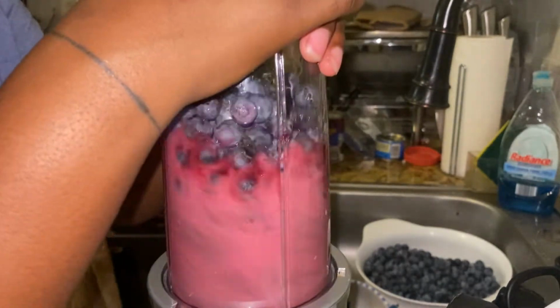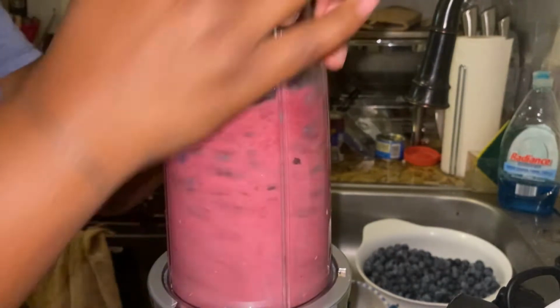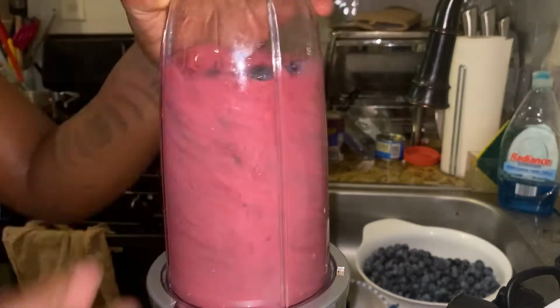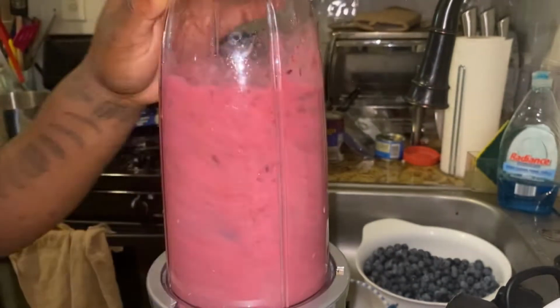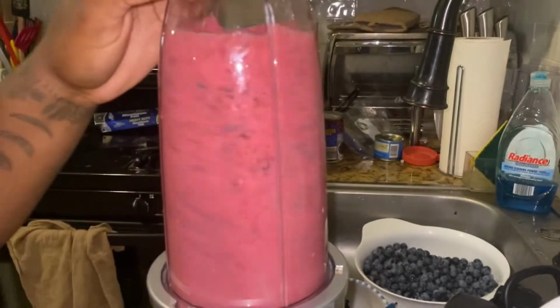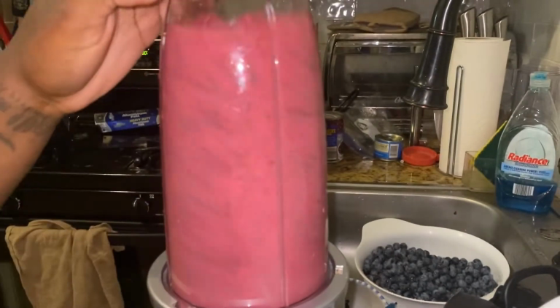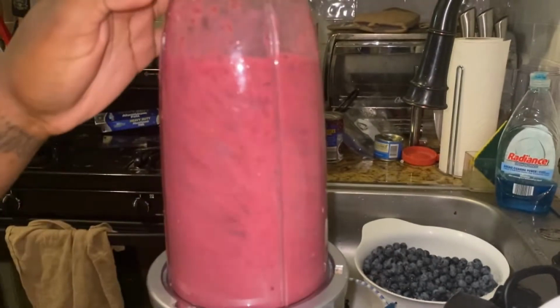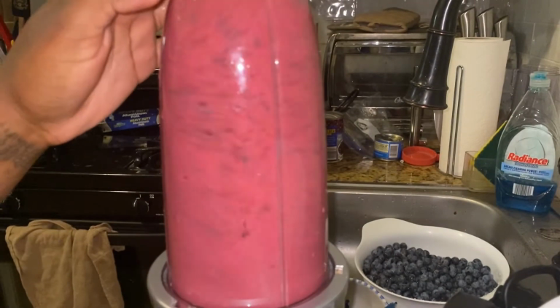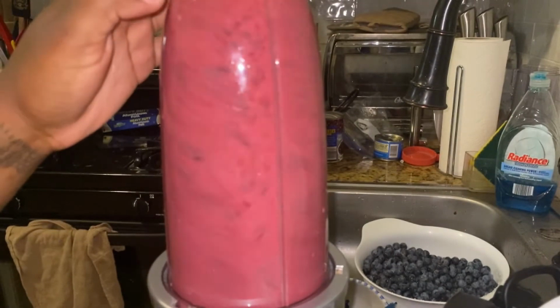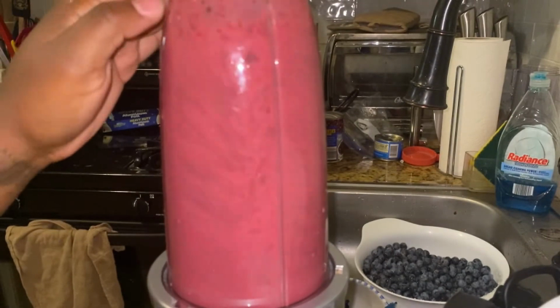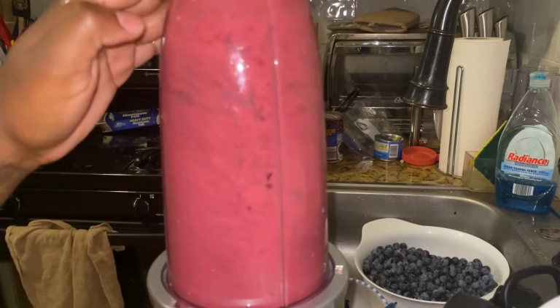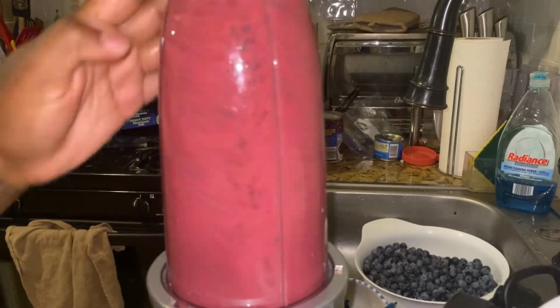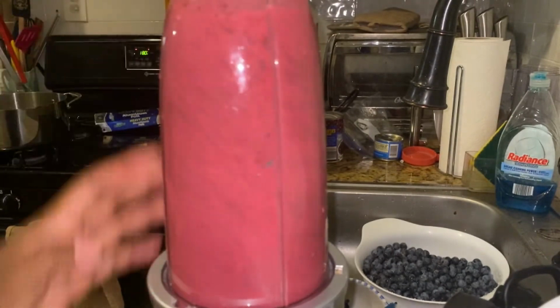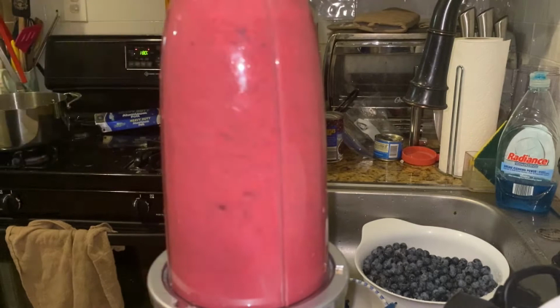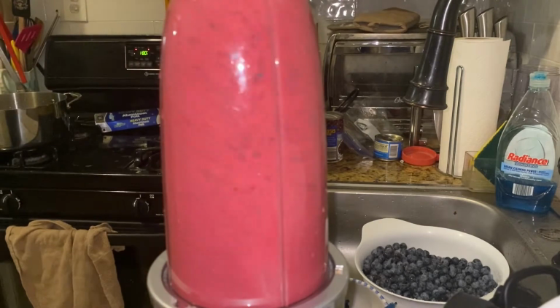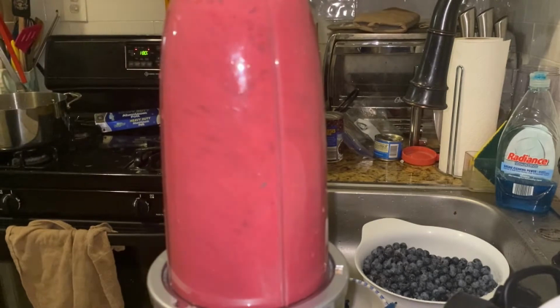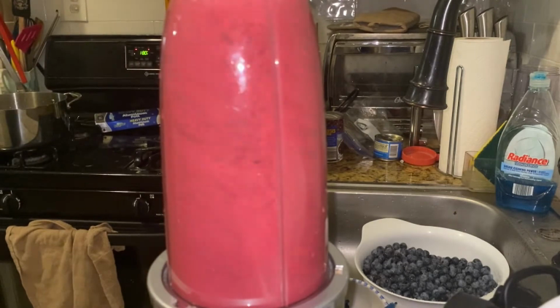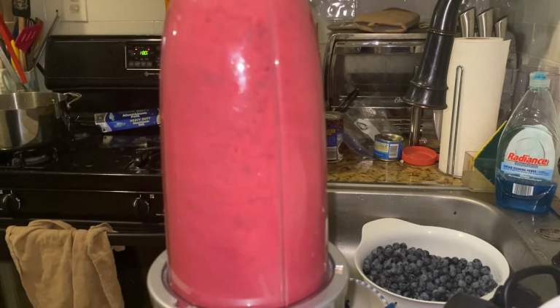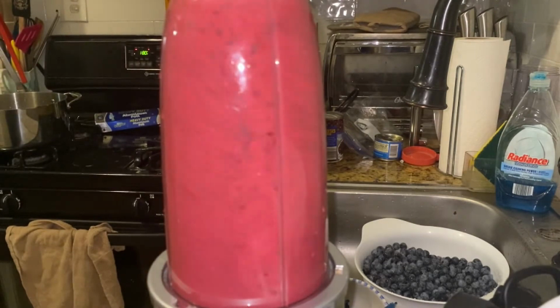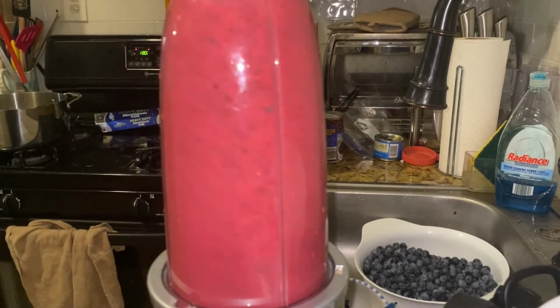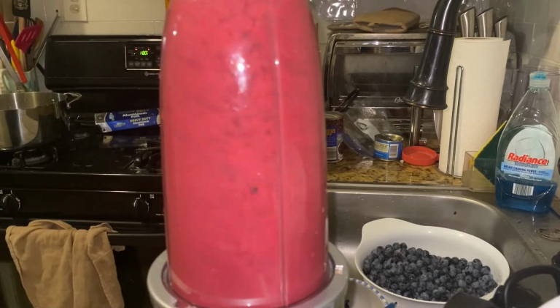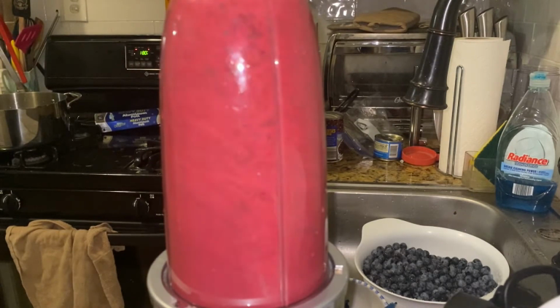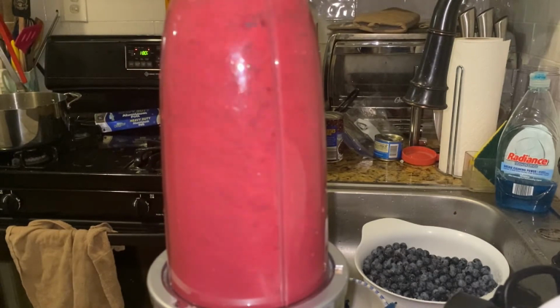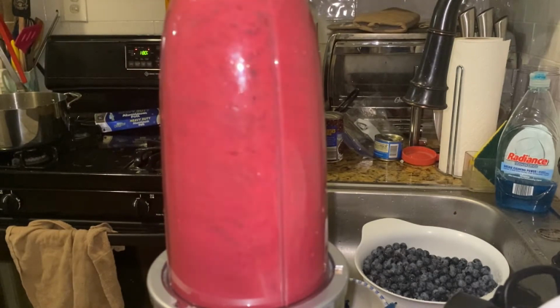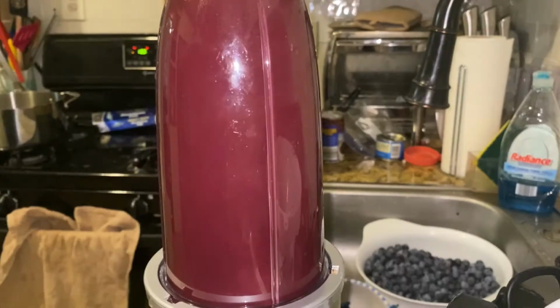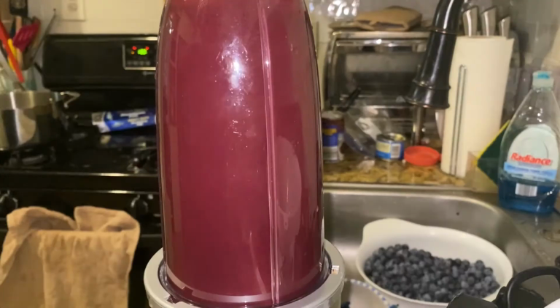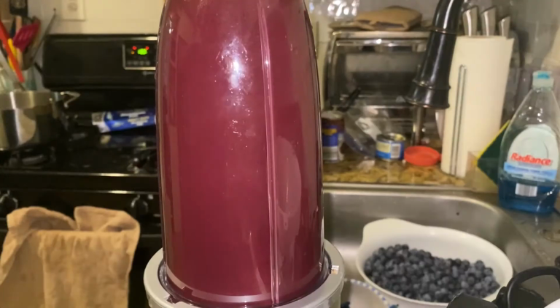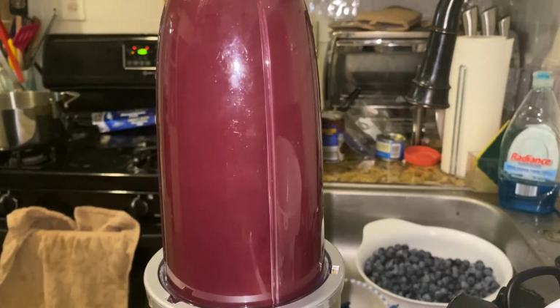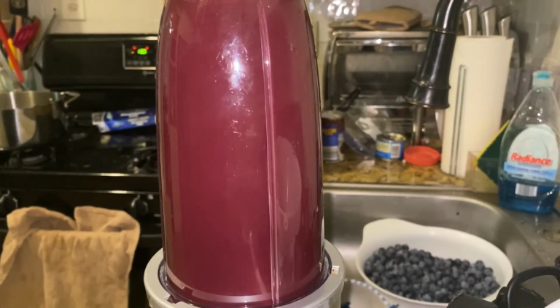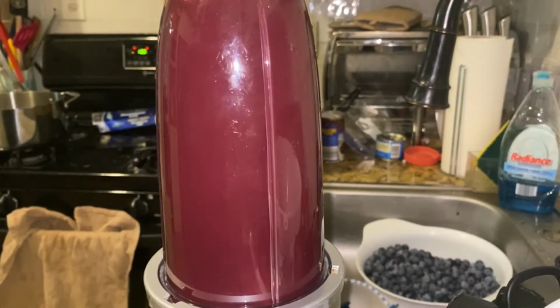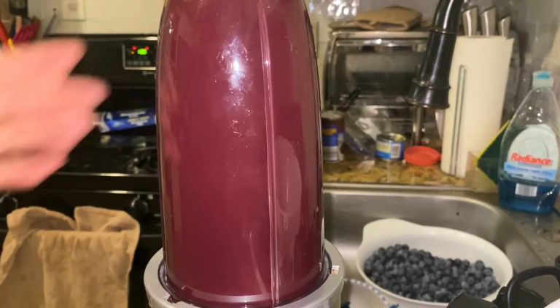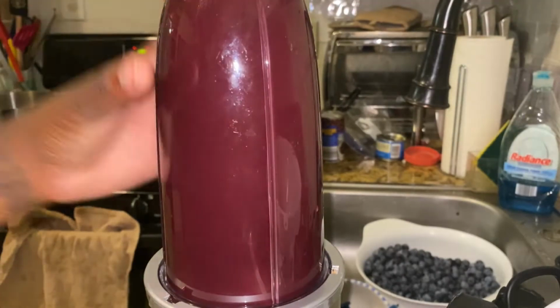Blend the blueberries until the color becomes dark and pigmented. This means that most of the juice from the skins has been extracted.